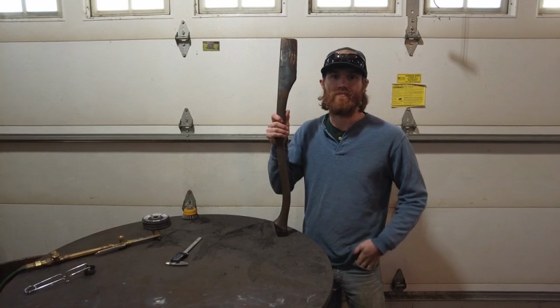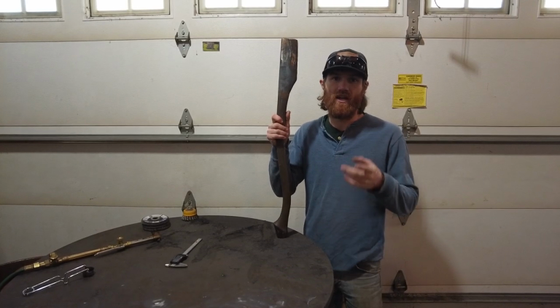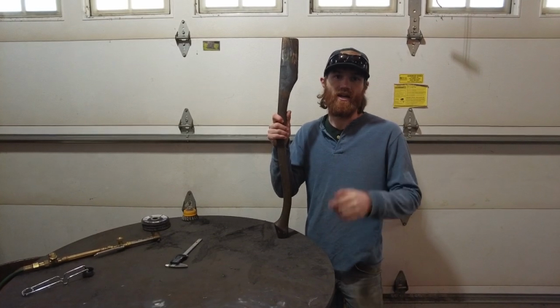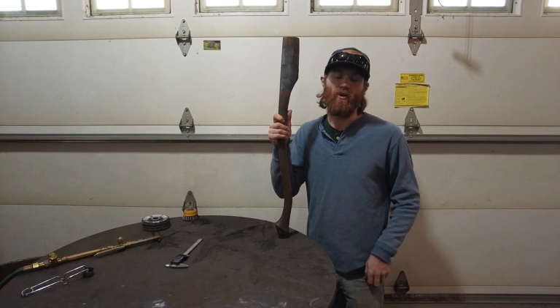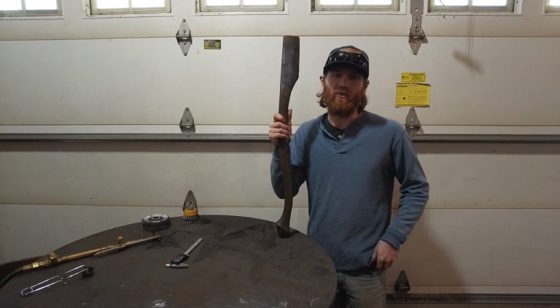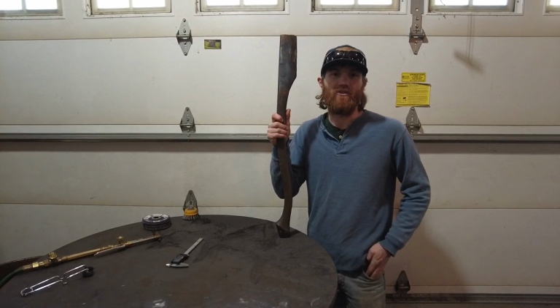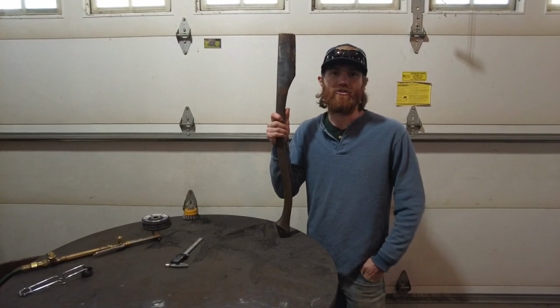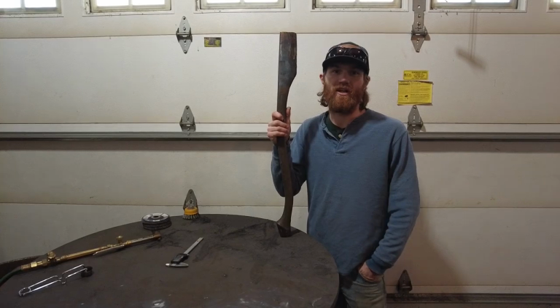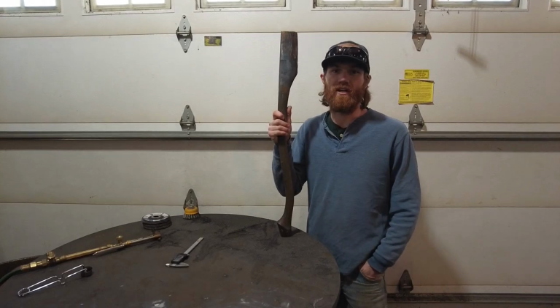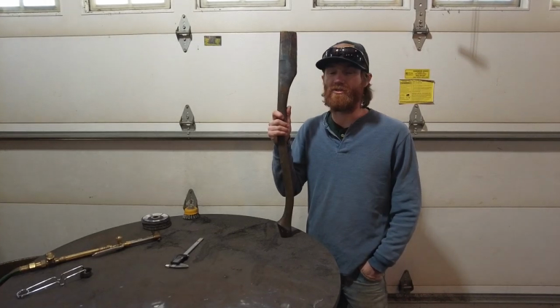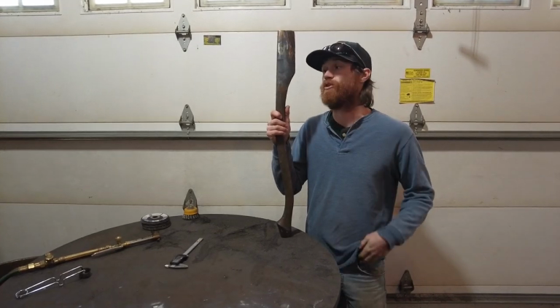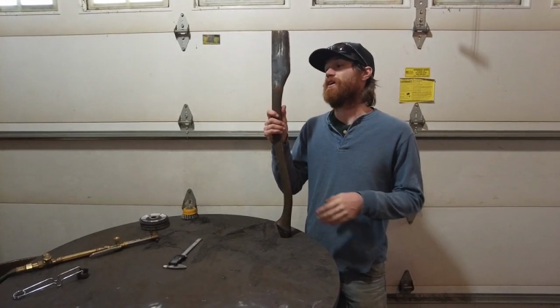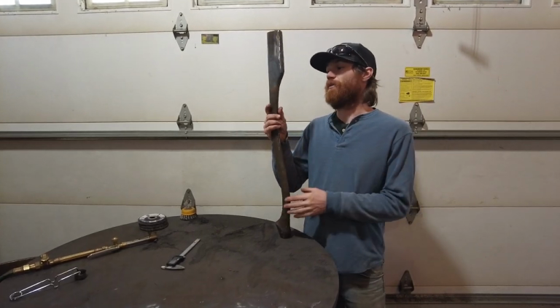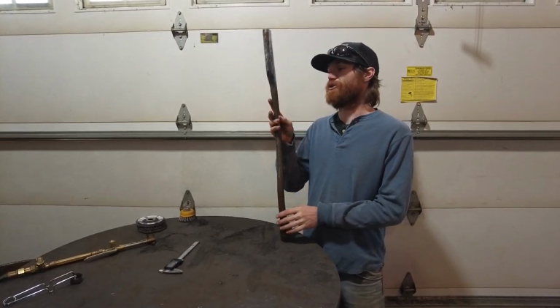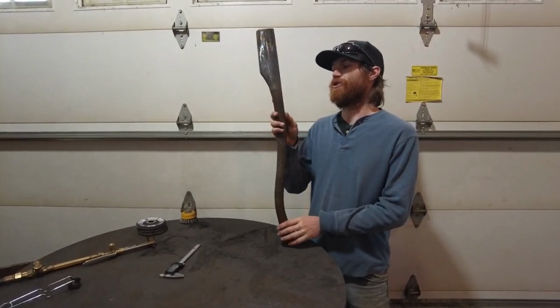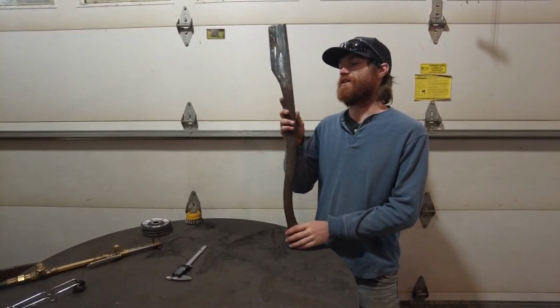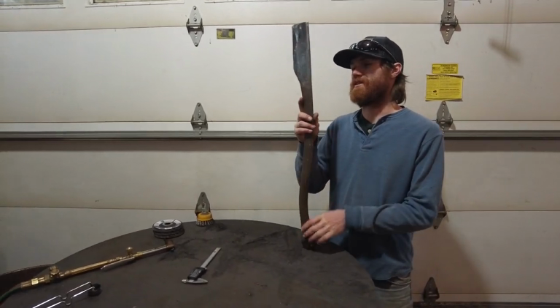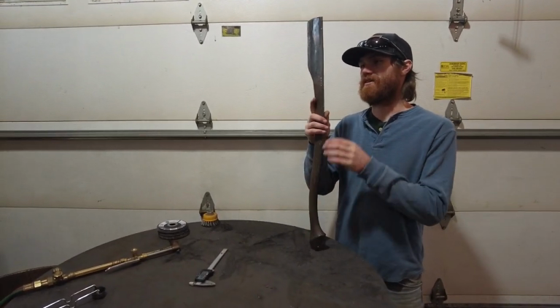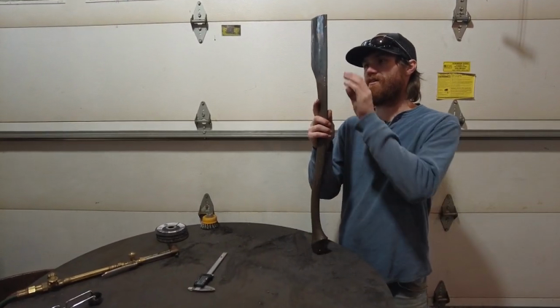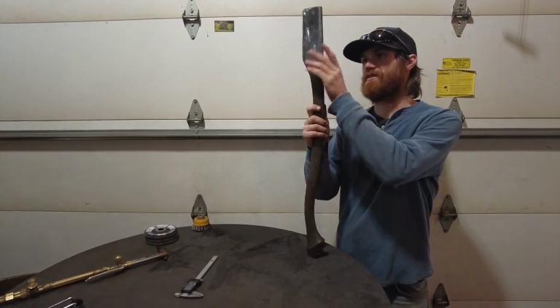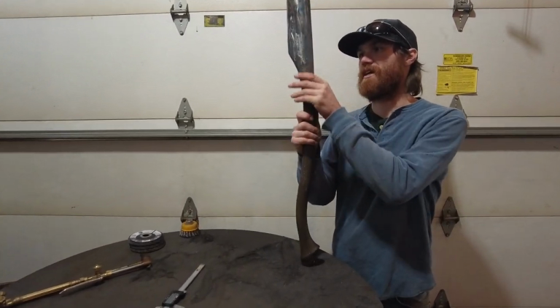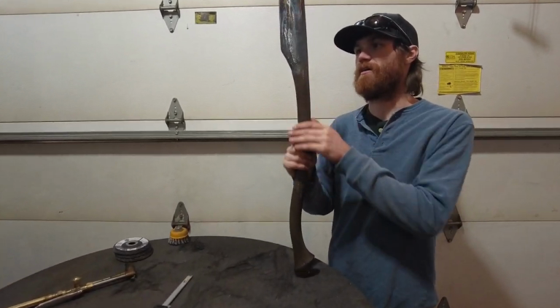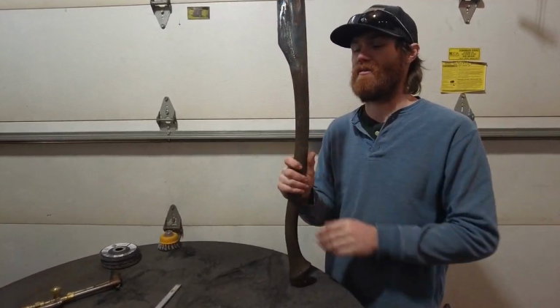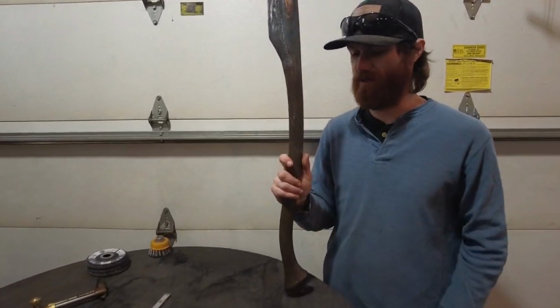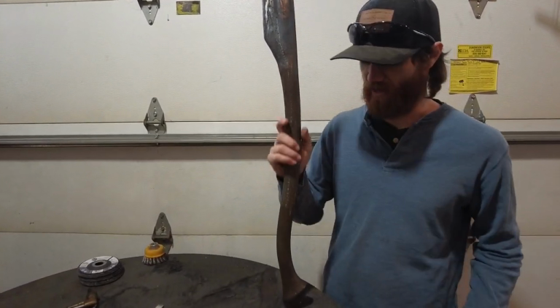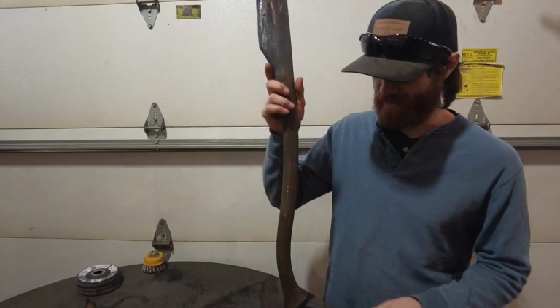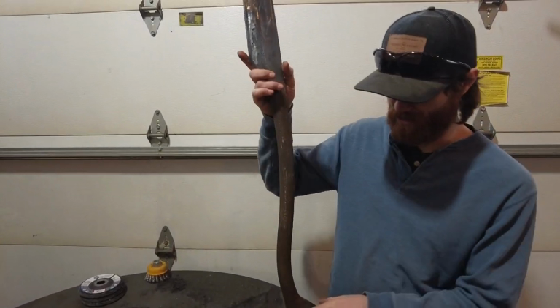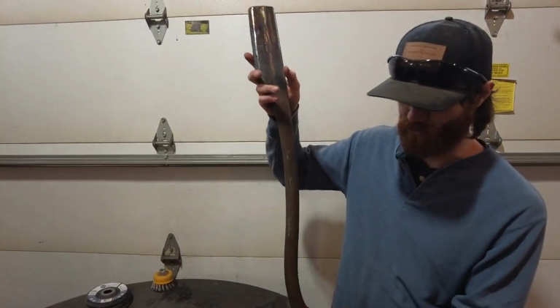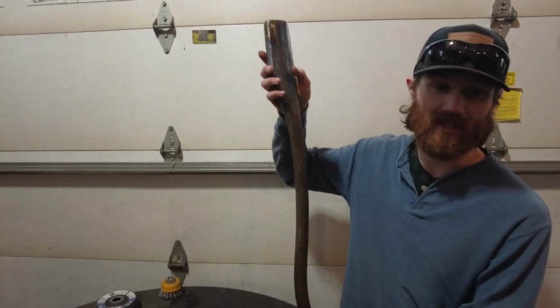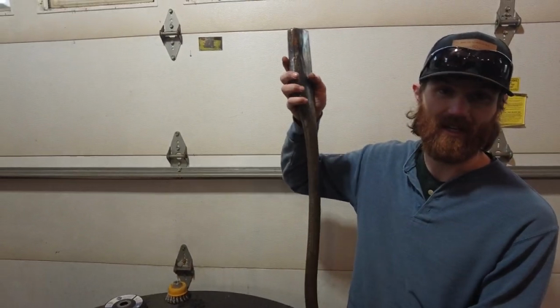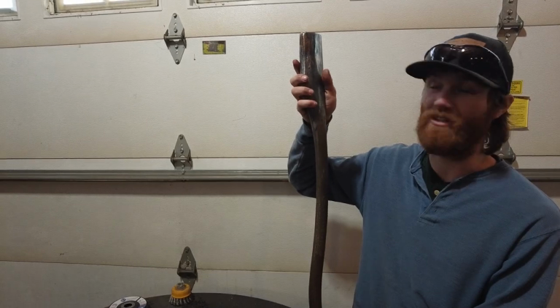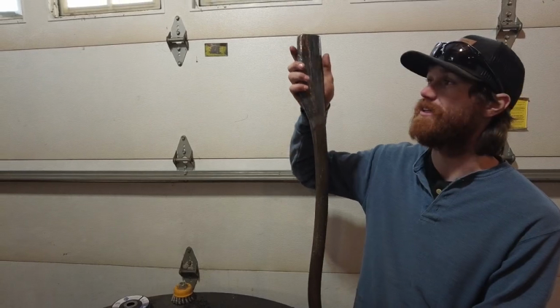Hey guys, Brian with WhiskeyRiverTraining.com. I wanted to show you guys this. This is a piece of axe history, I call it.